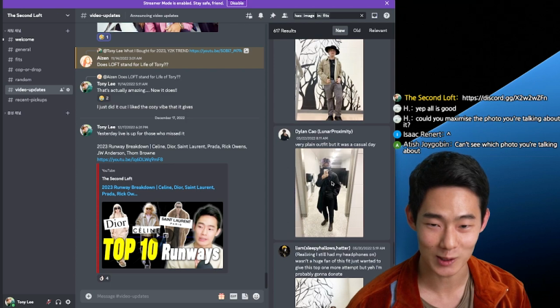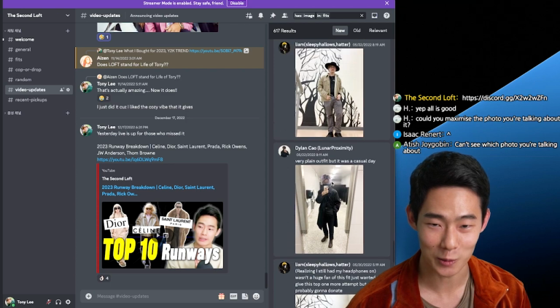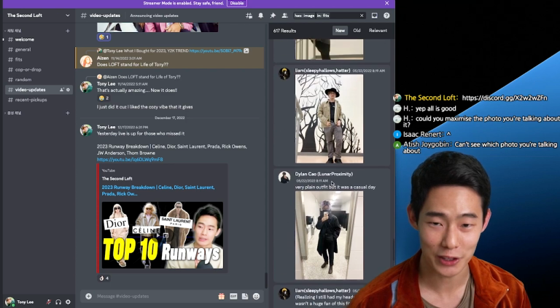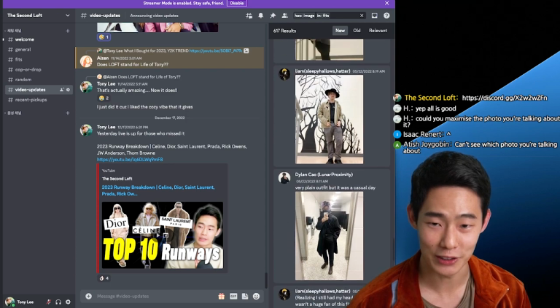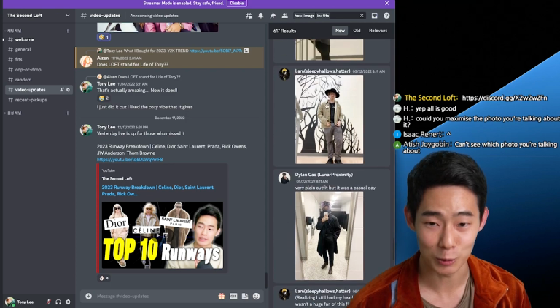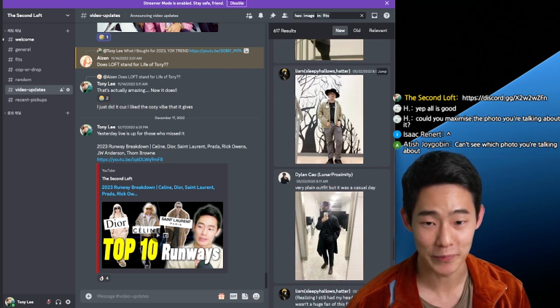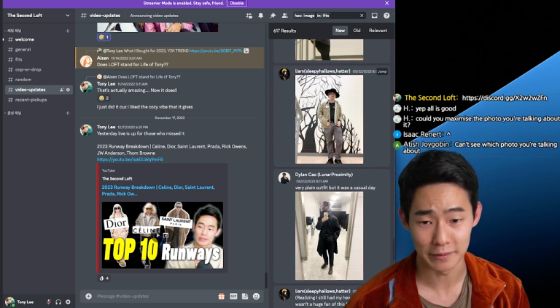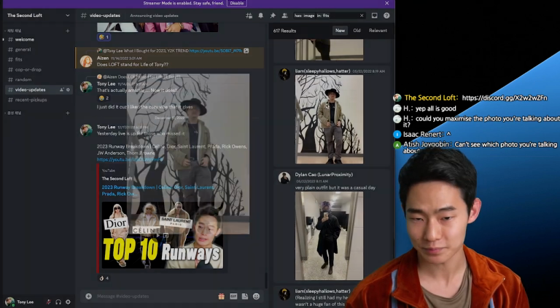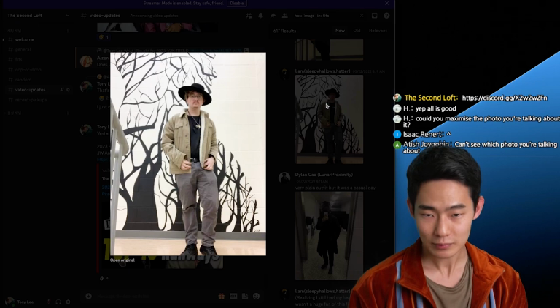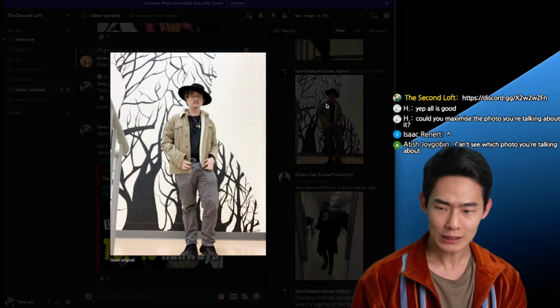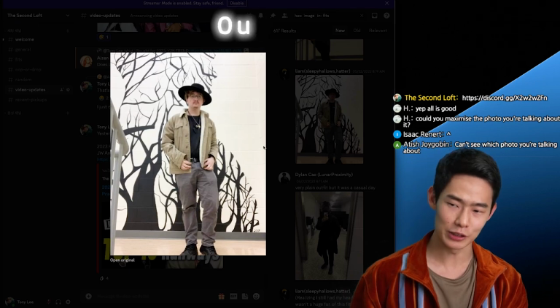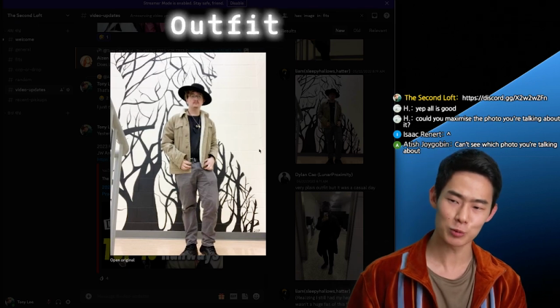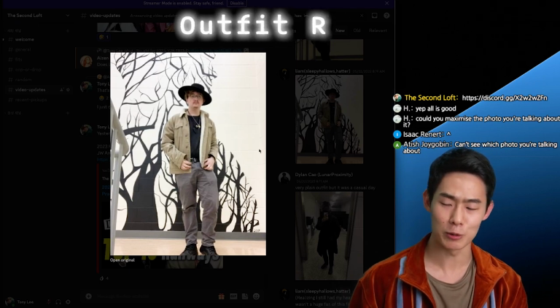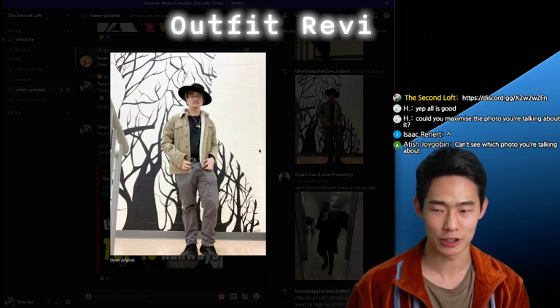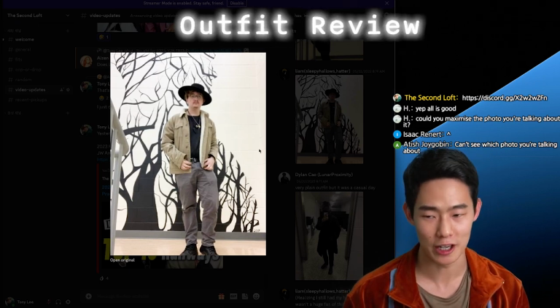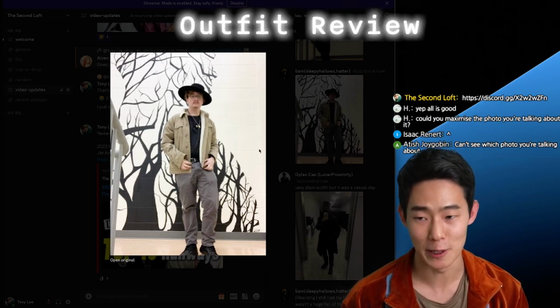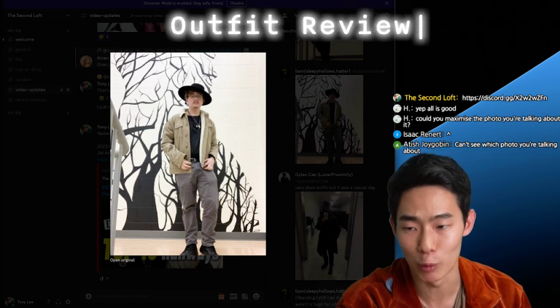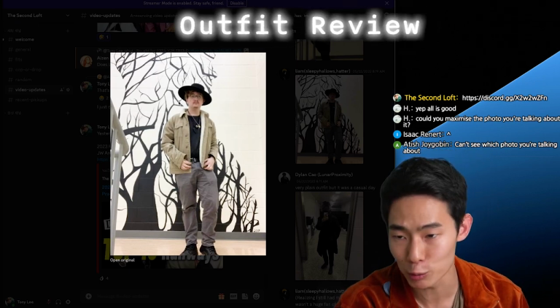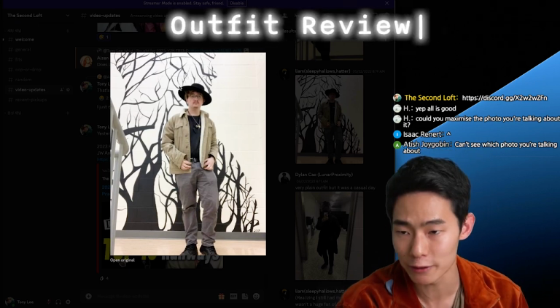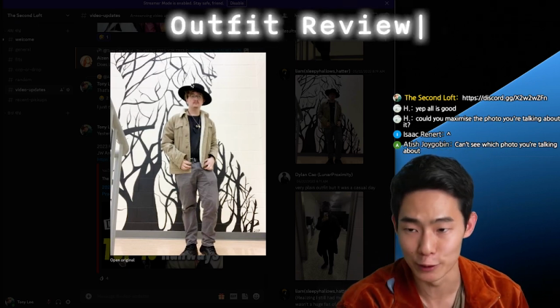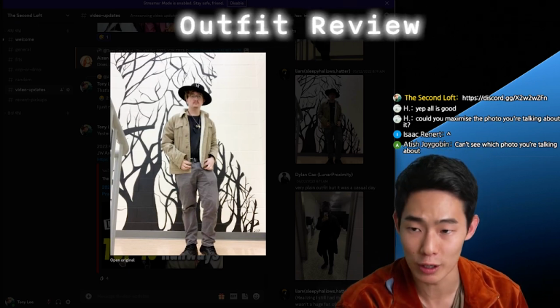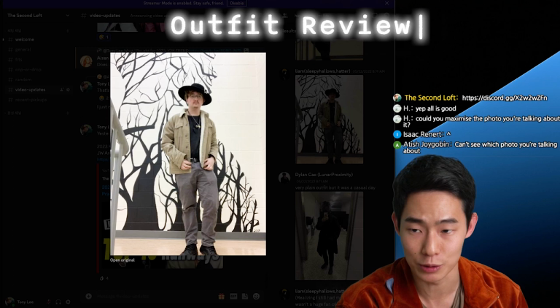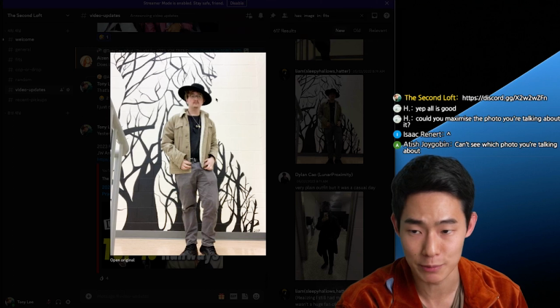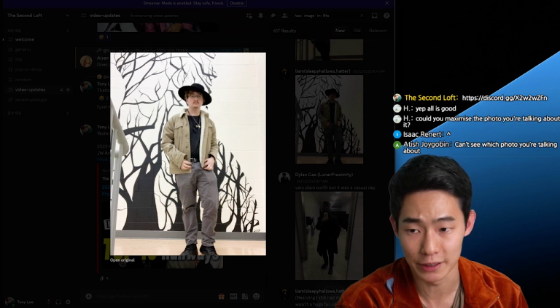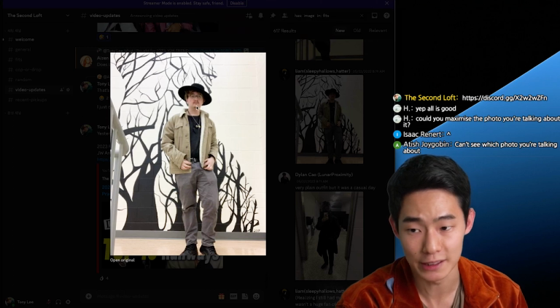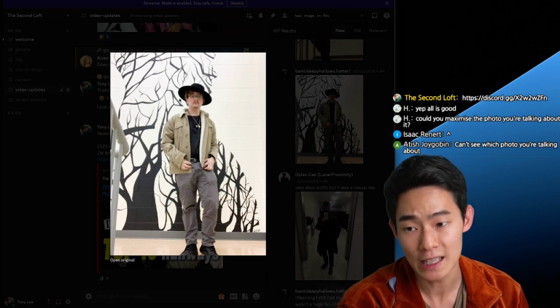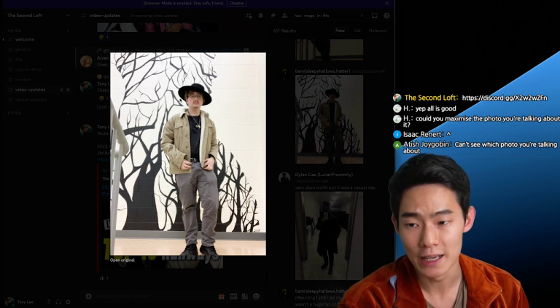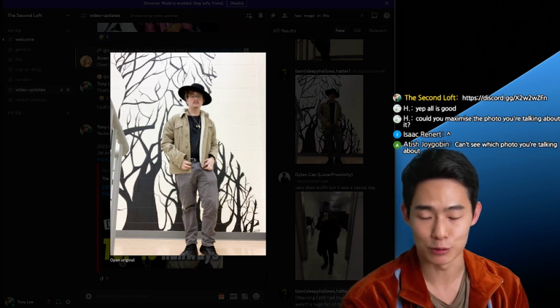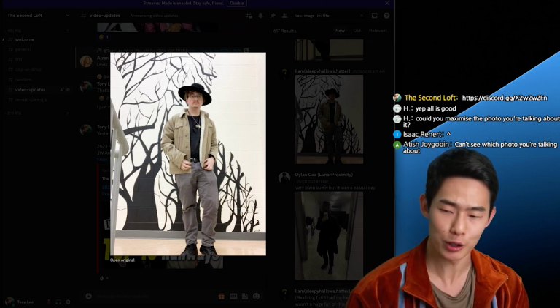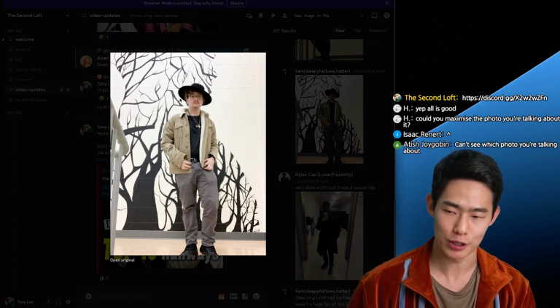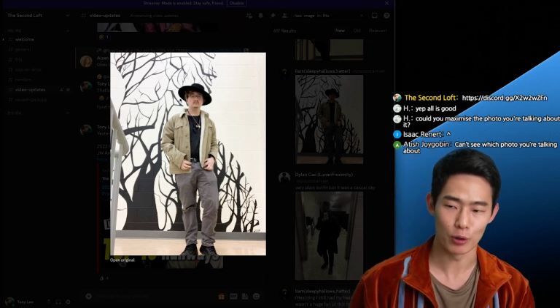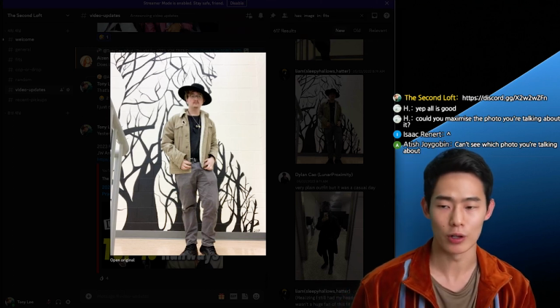So this is what I was talking about. When you're wearing fedoras or something like this, it's really hard to pull off.